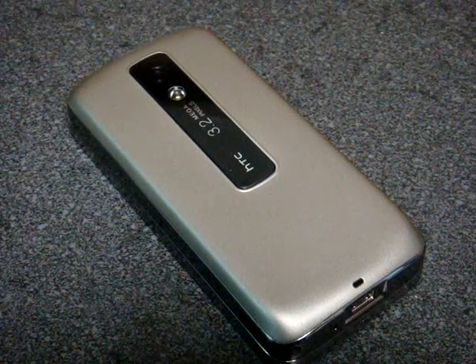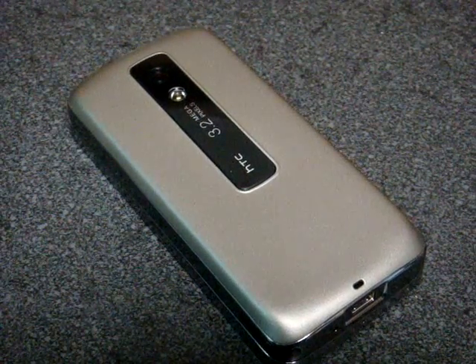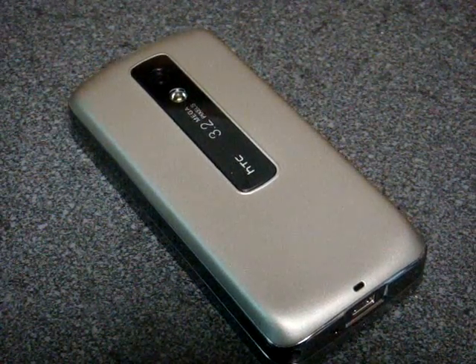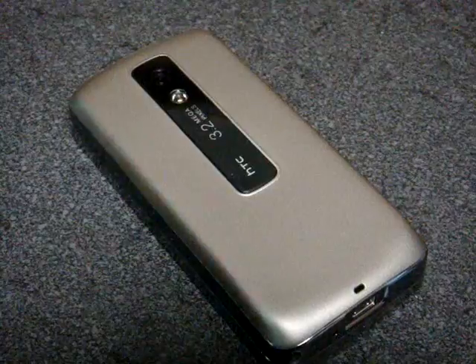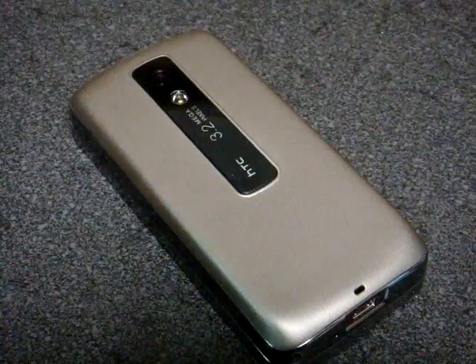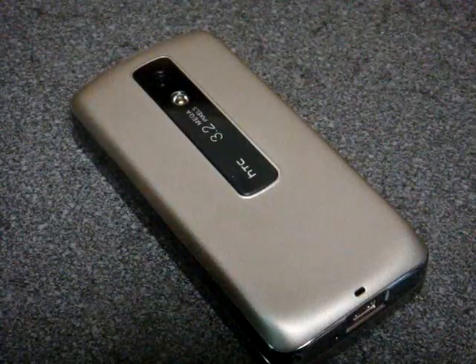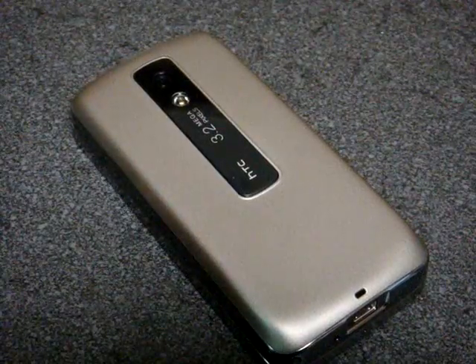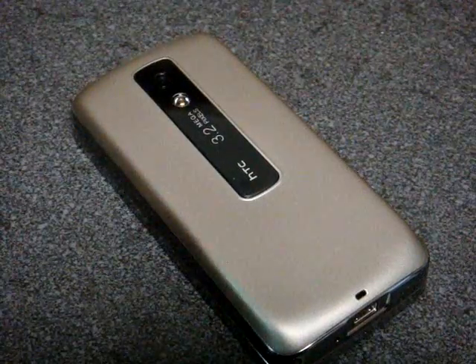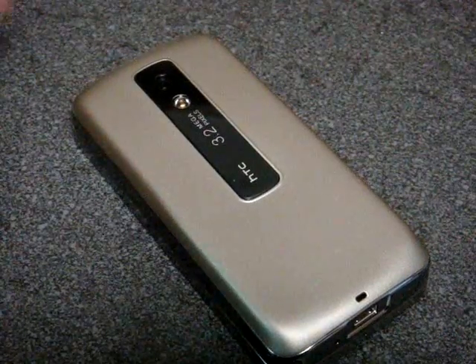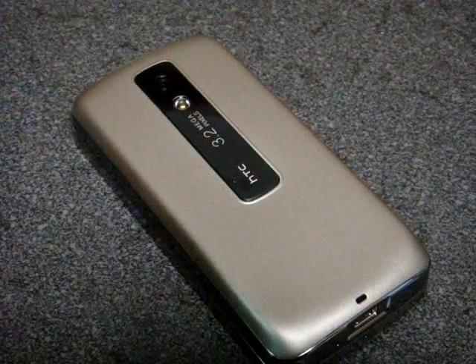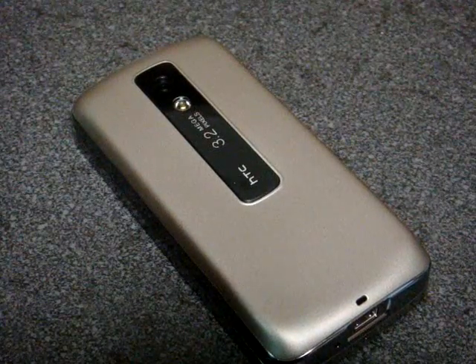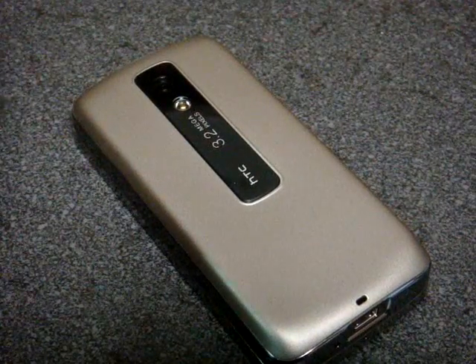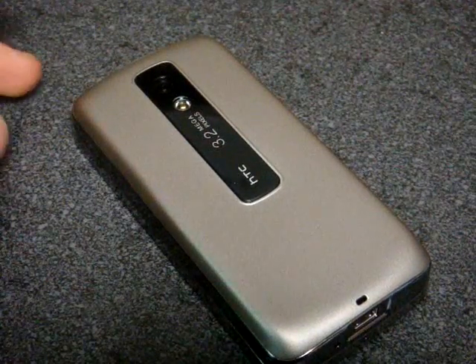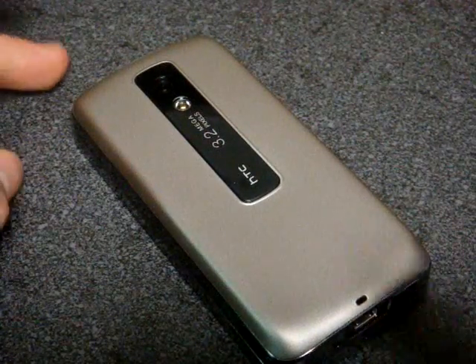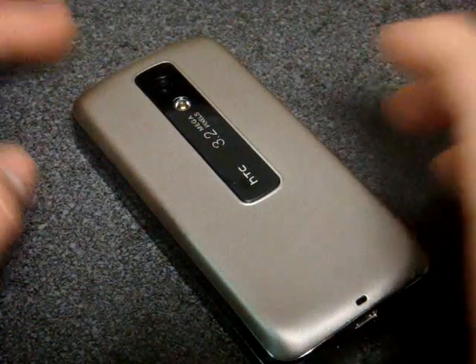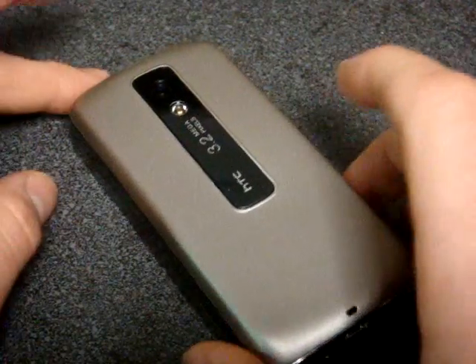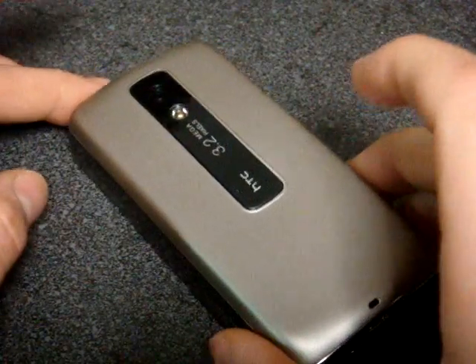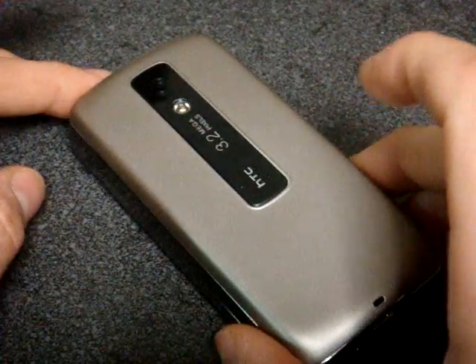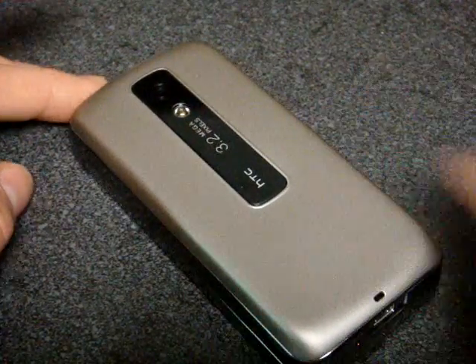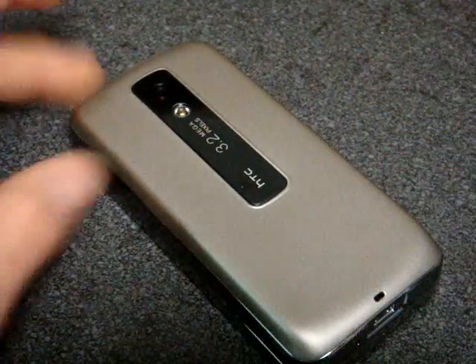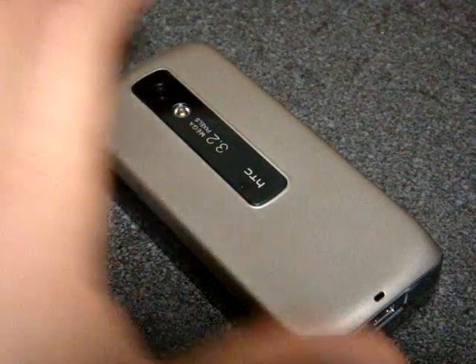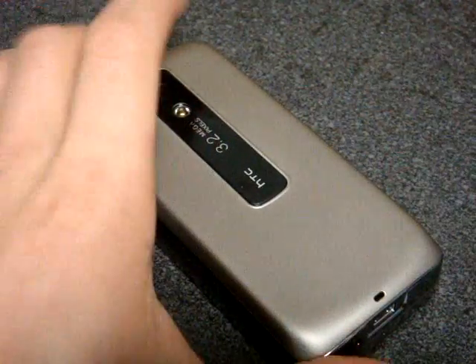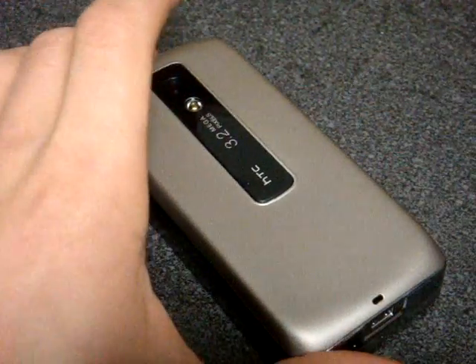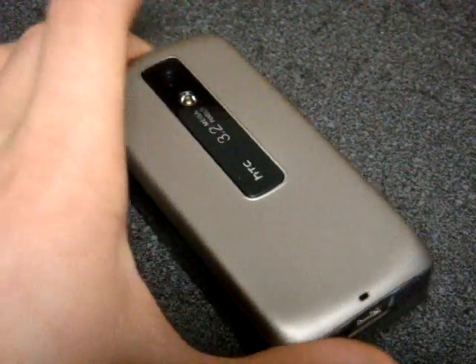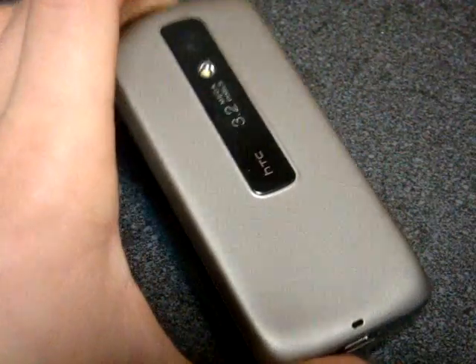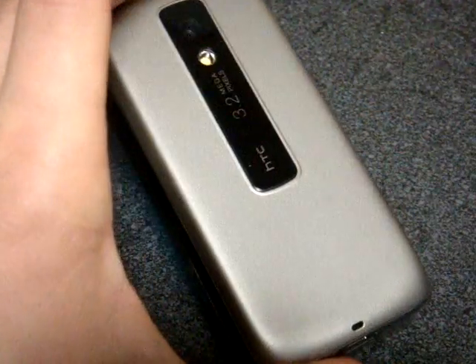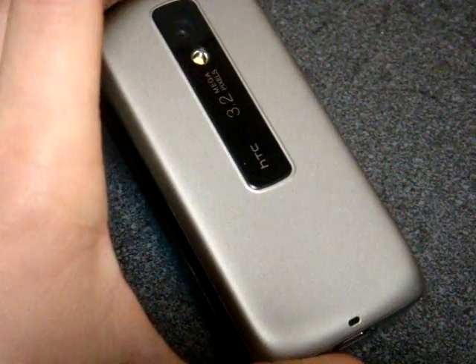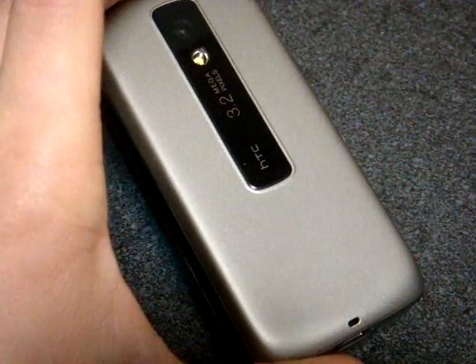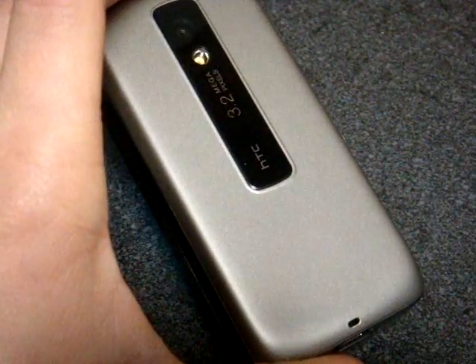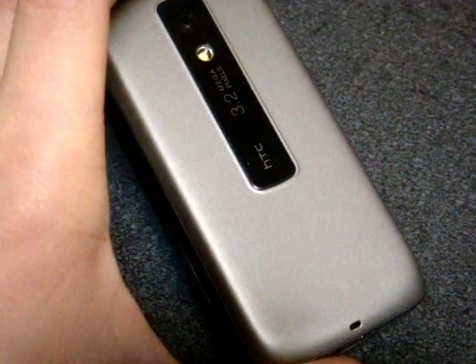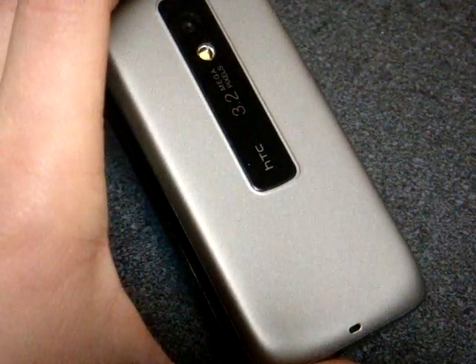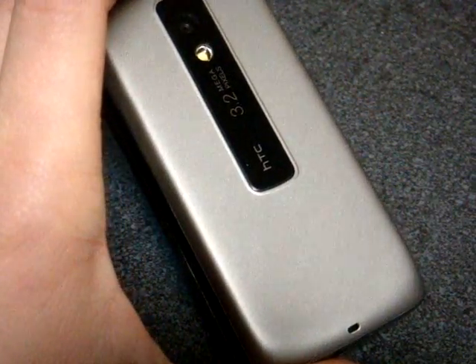And there it is — it's vibrating. It's actually moving down the table. So it absolutely works very well.